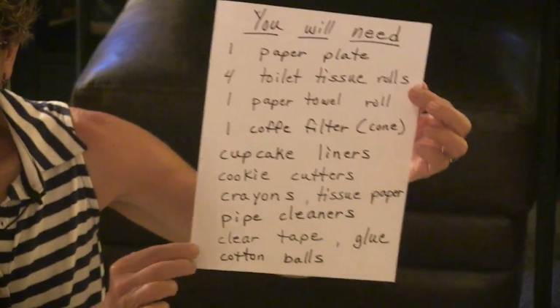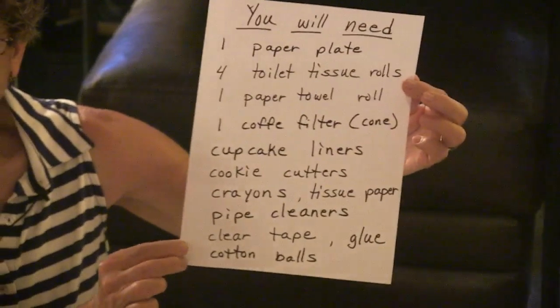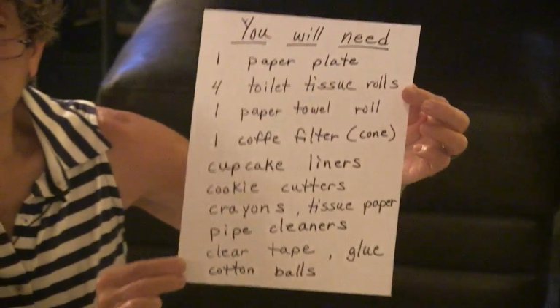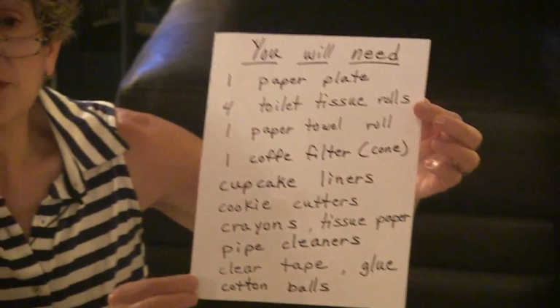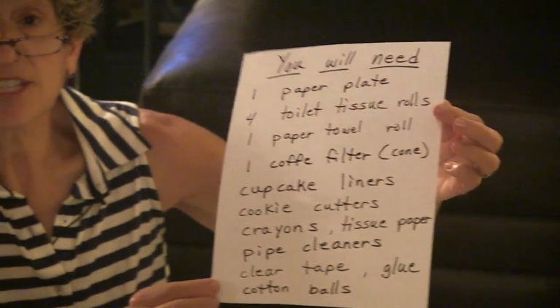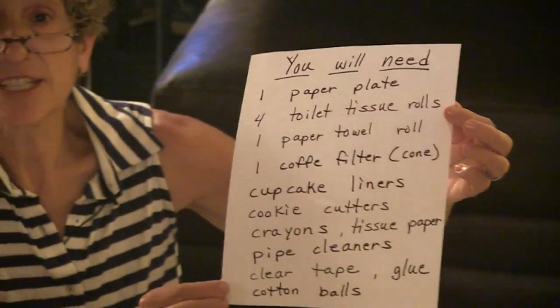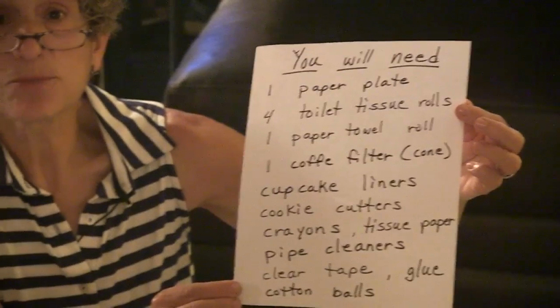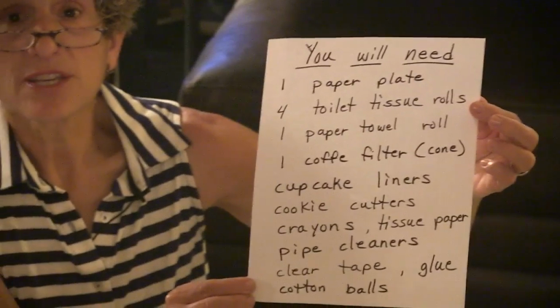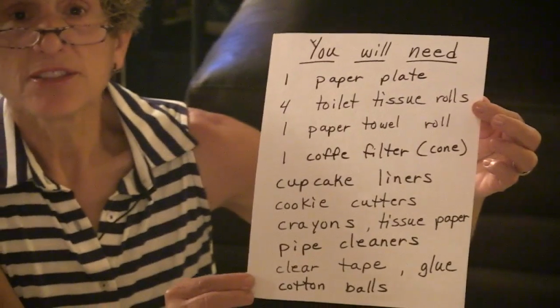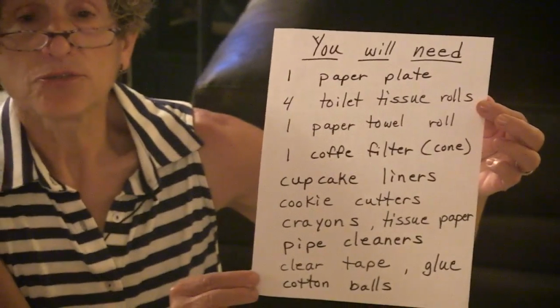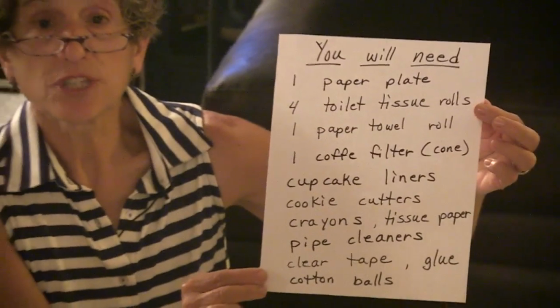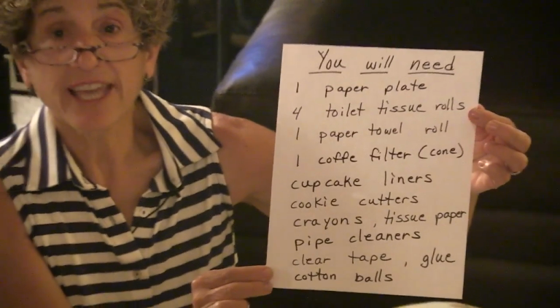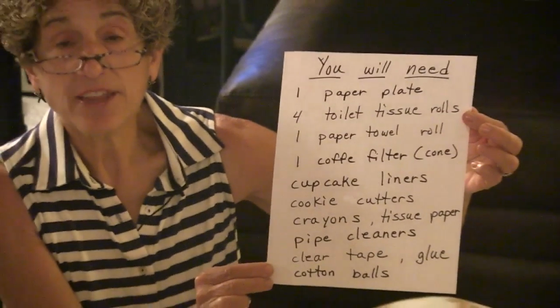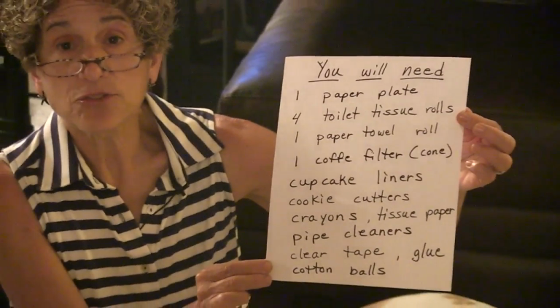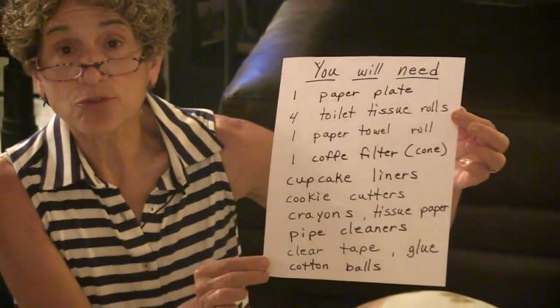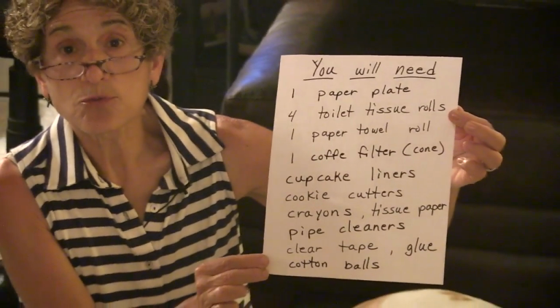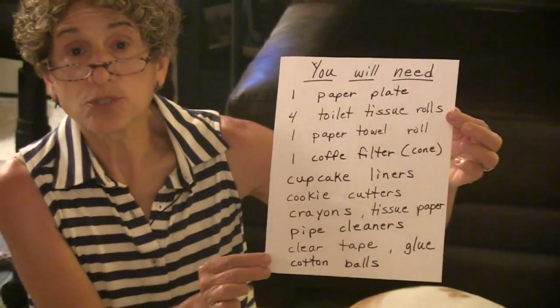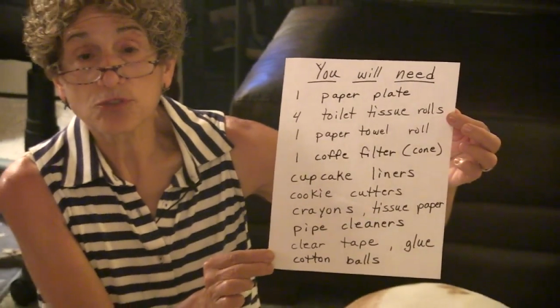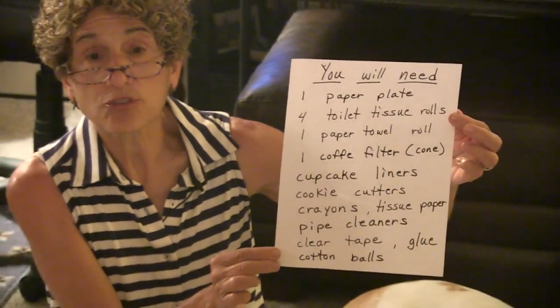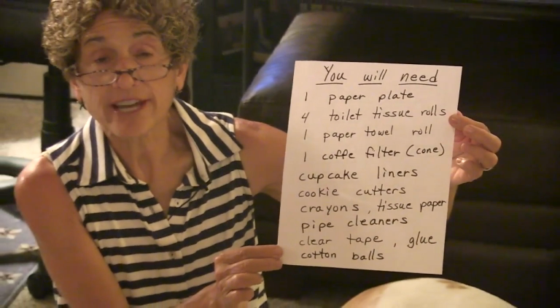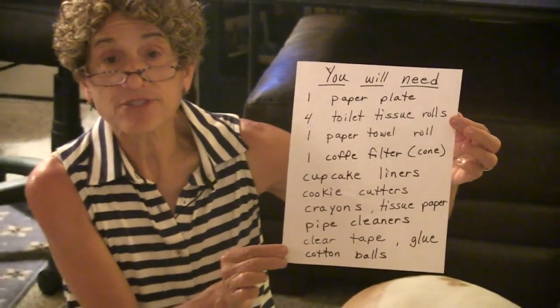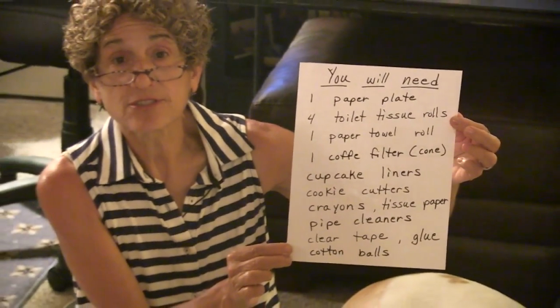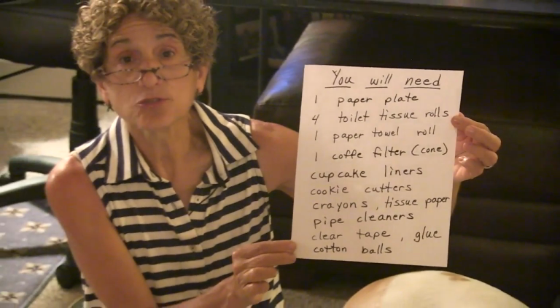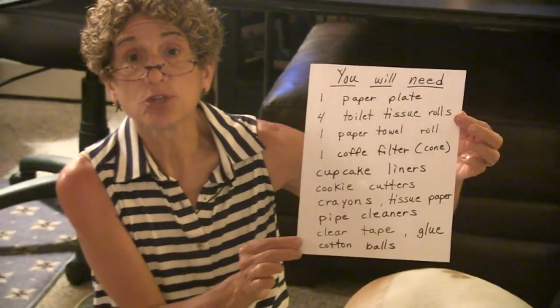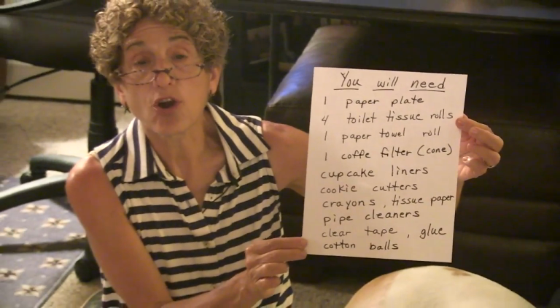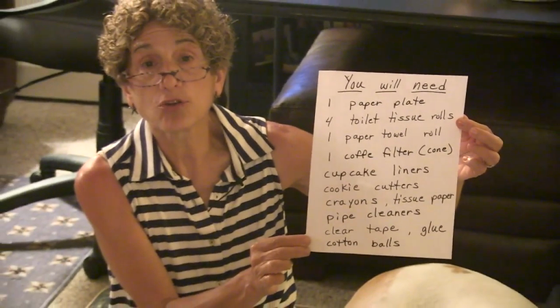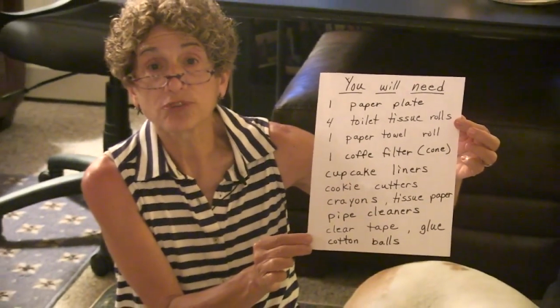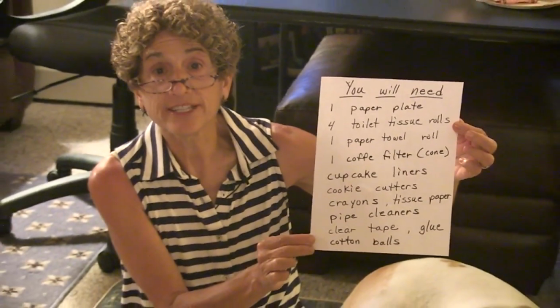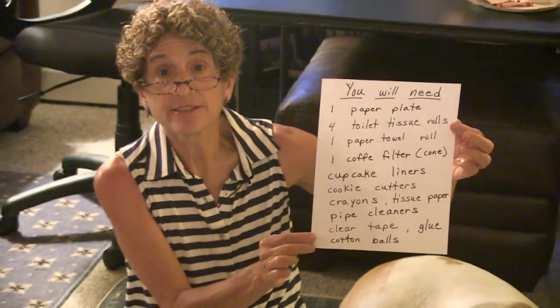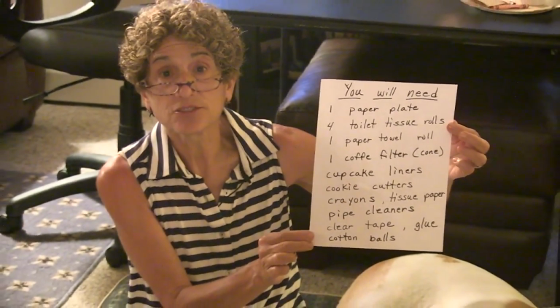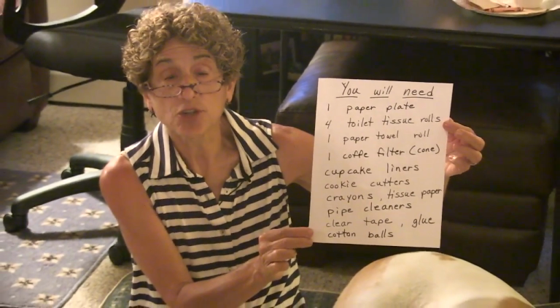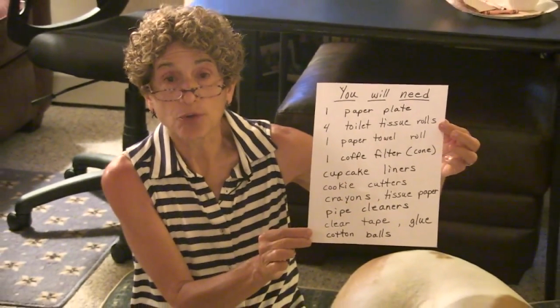So these are the items to gather so that when we do the crafts, you'll be all ready to go.